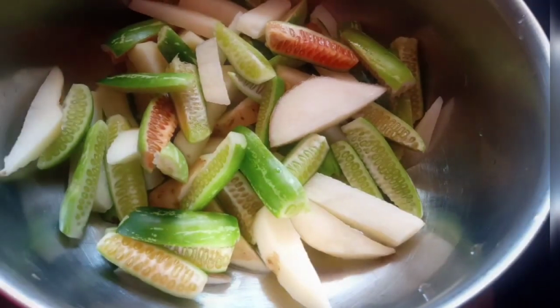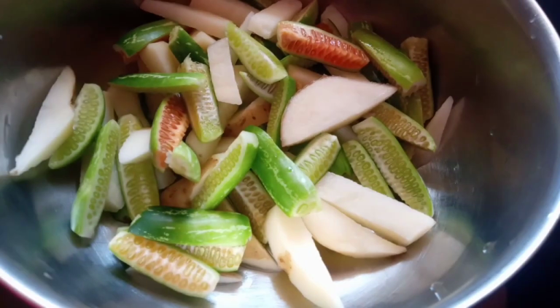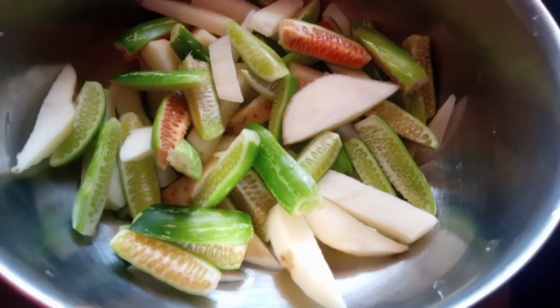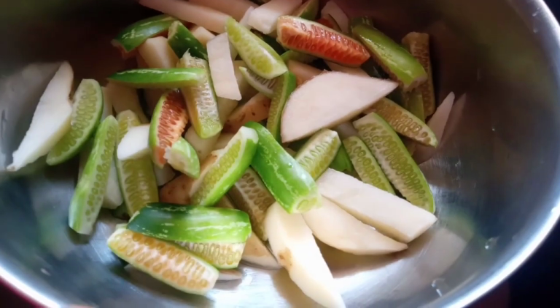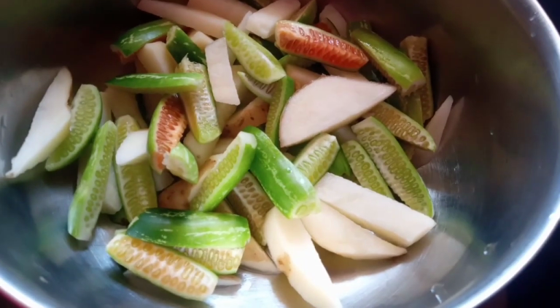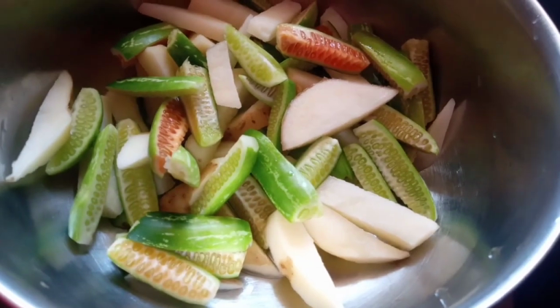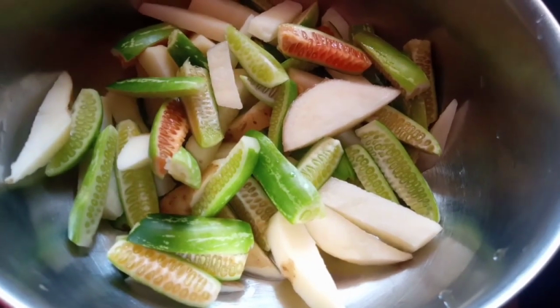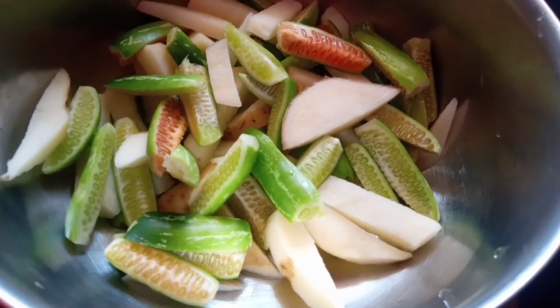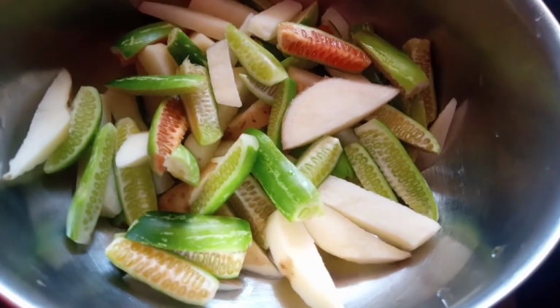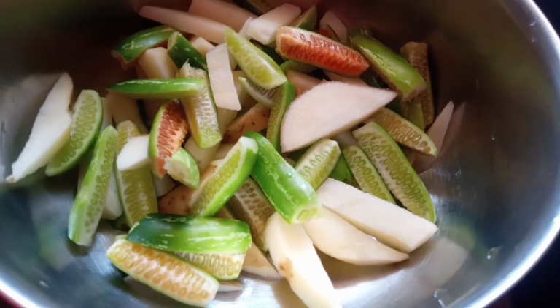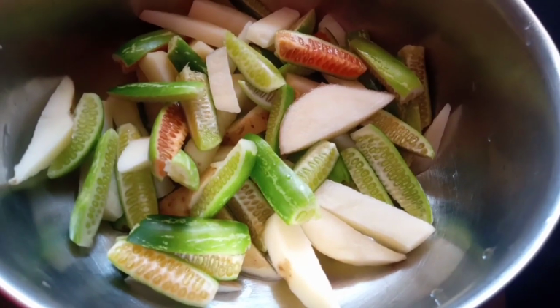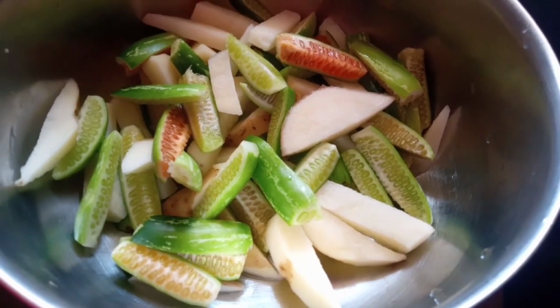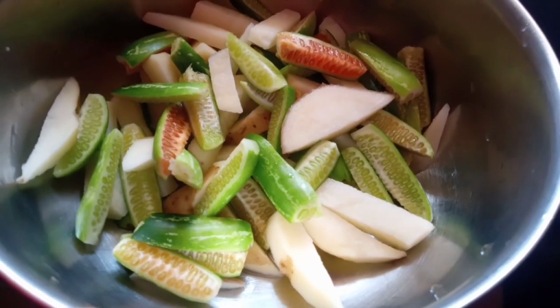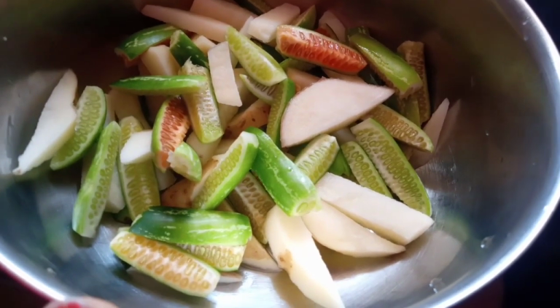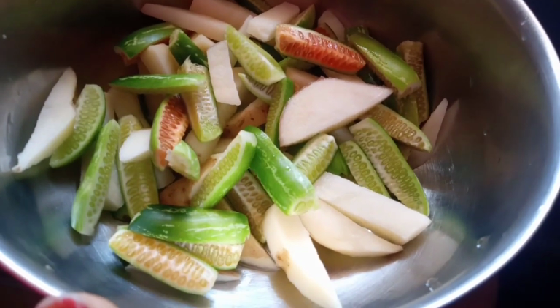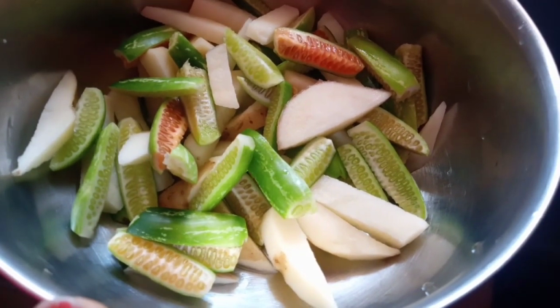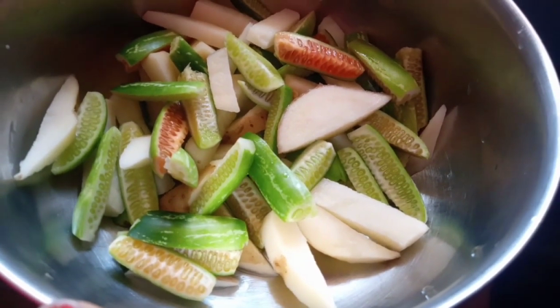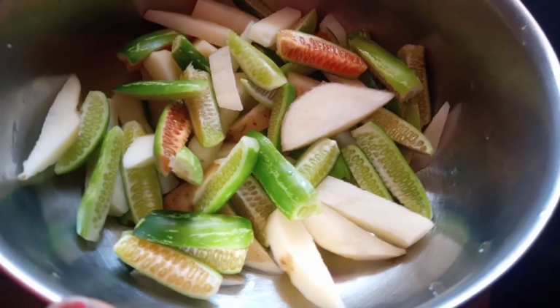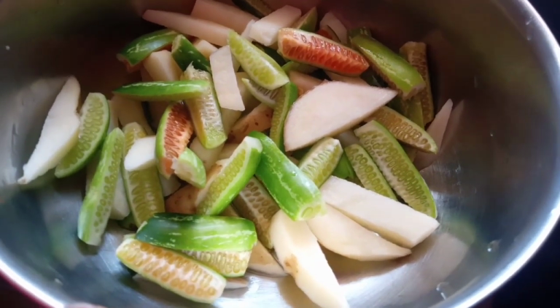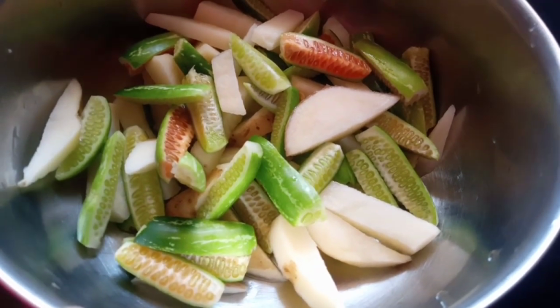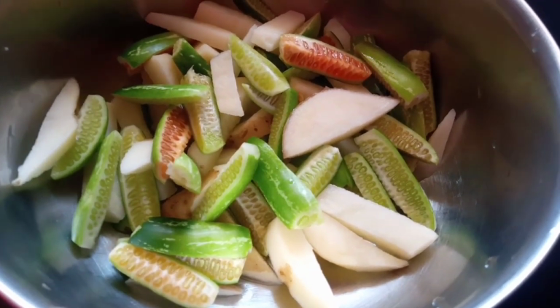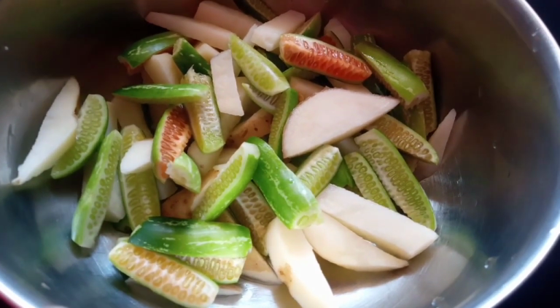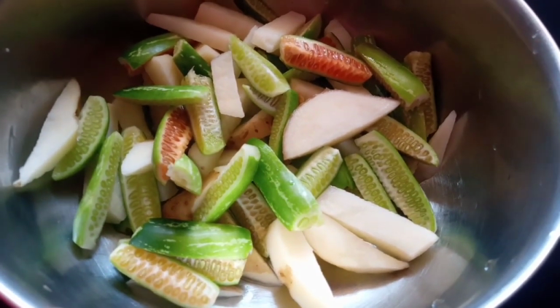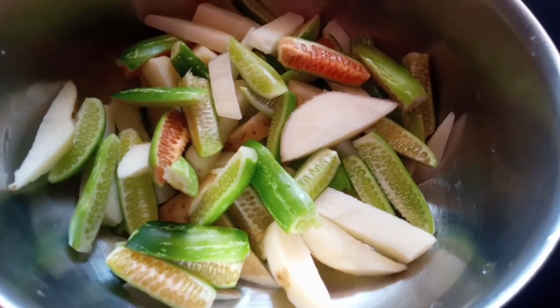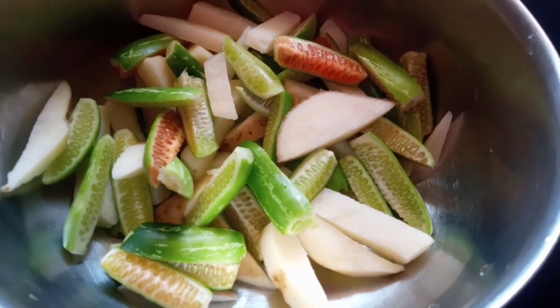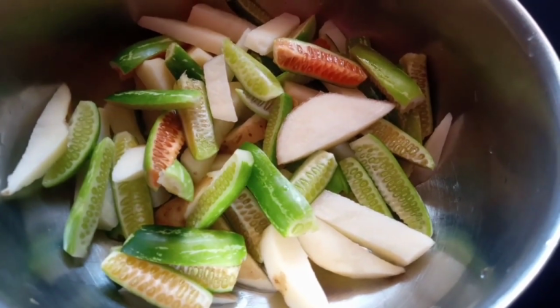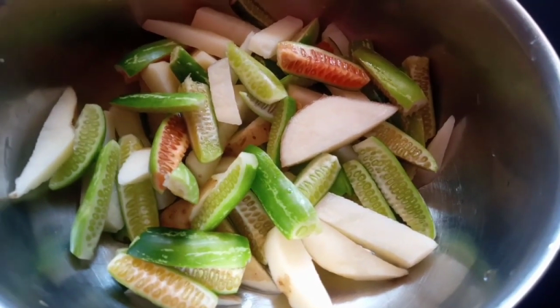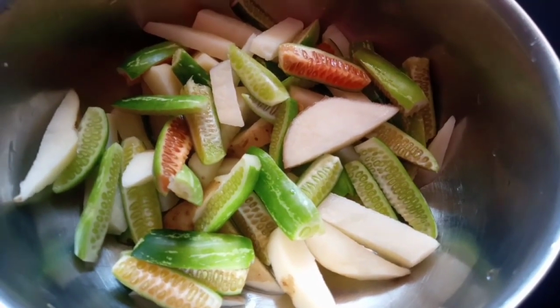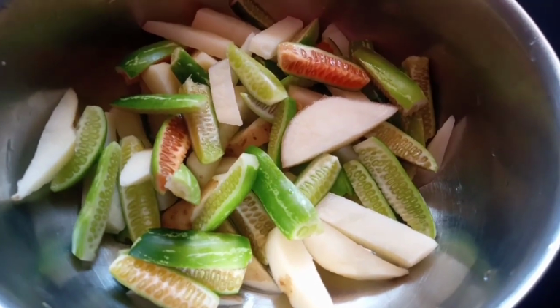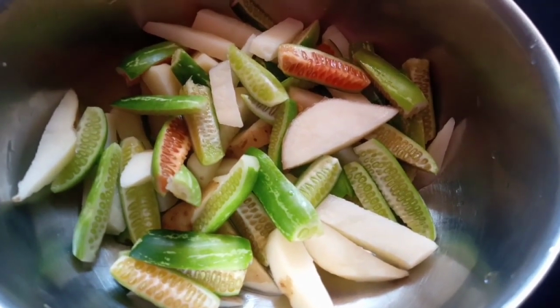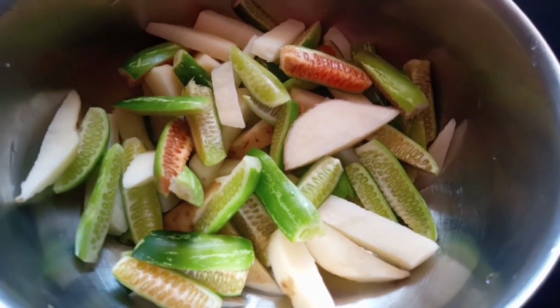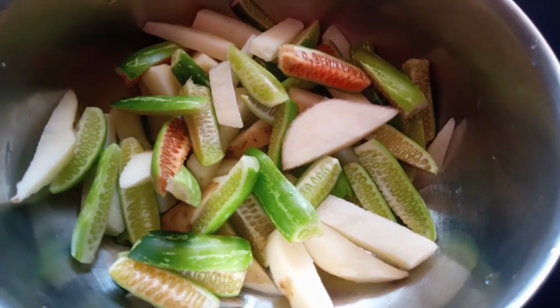Hello friends, welcome to Meenaki Kitchen. I am very happy to see you in the video.